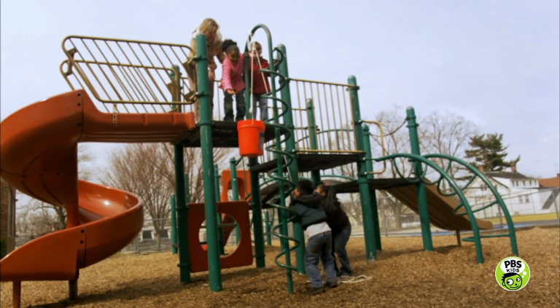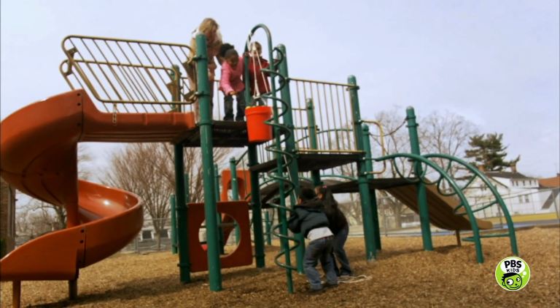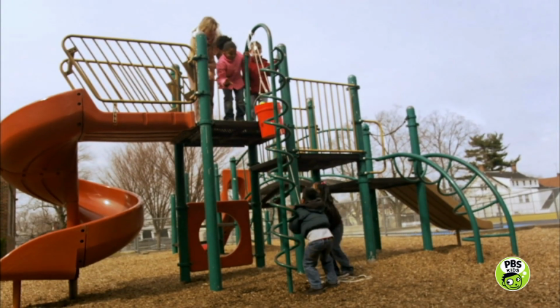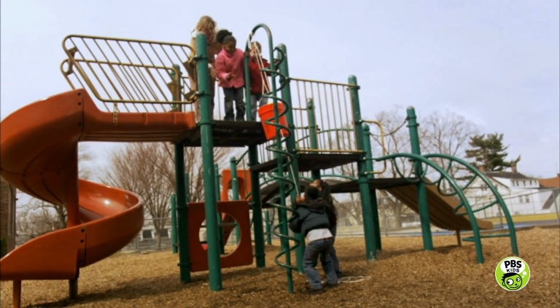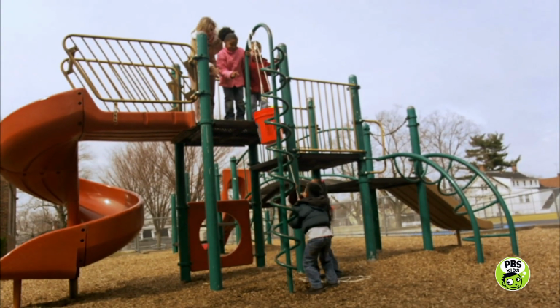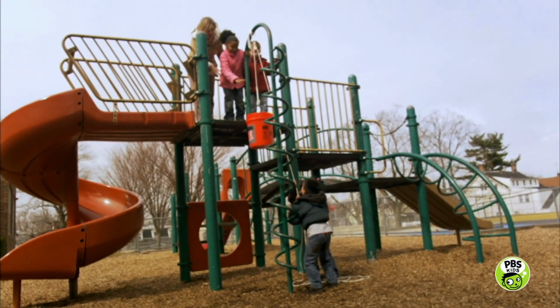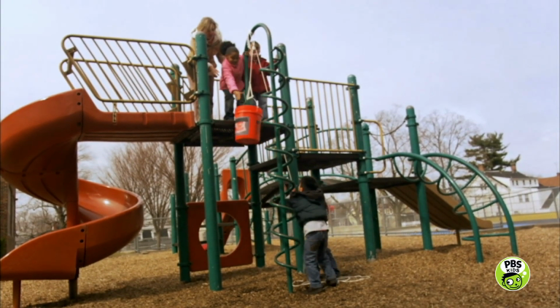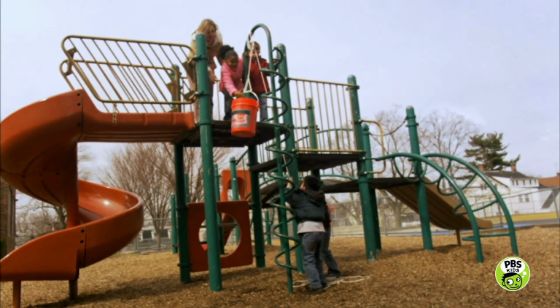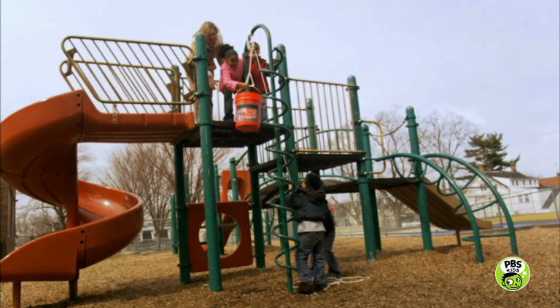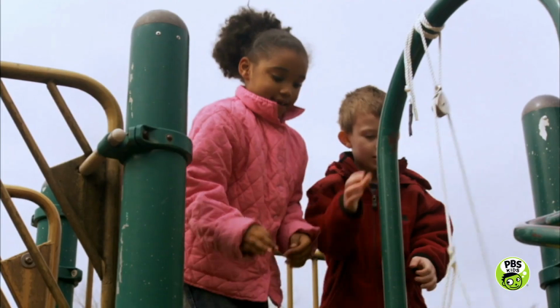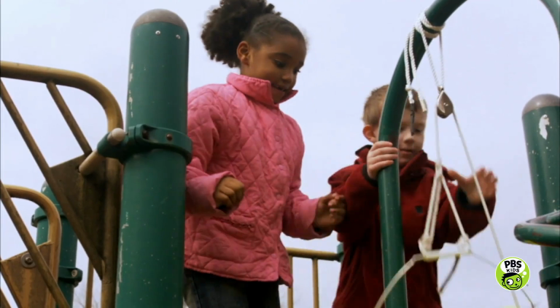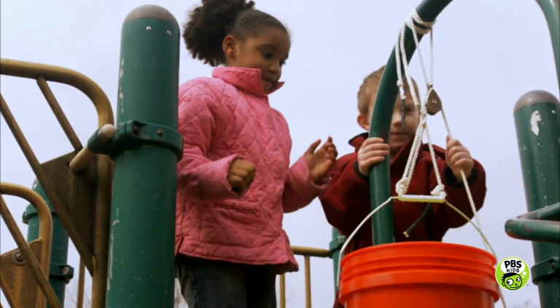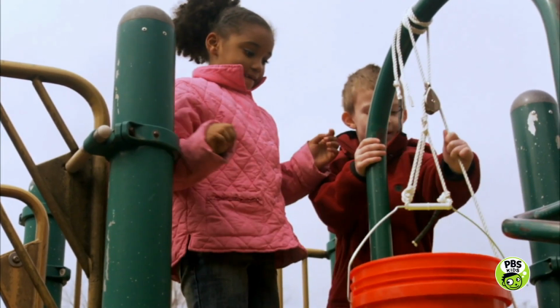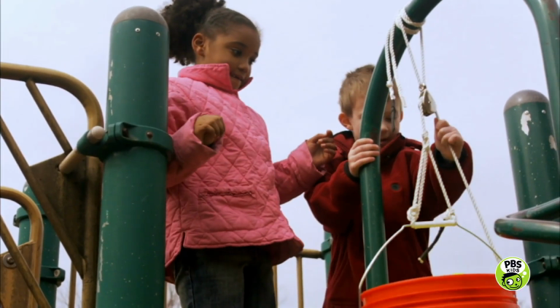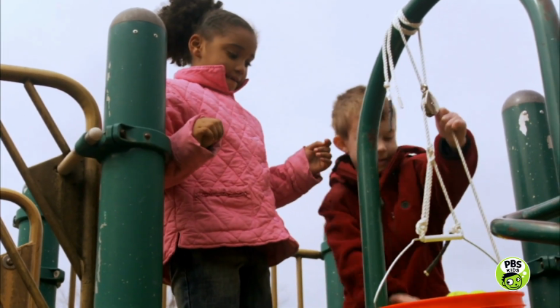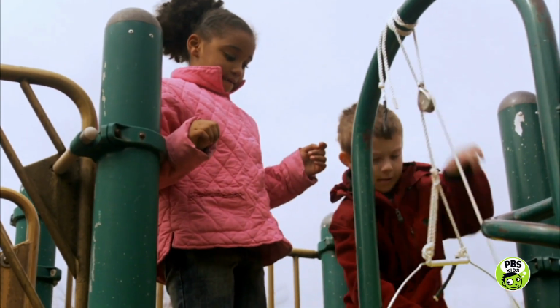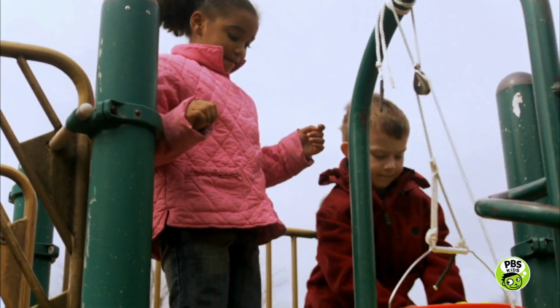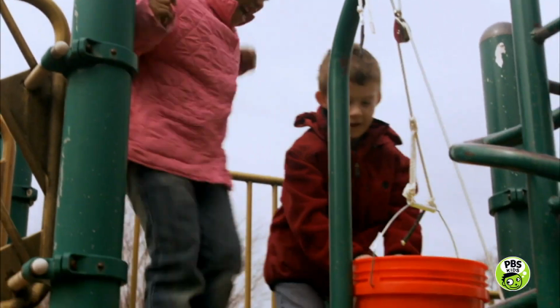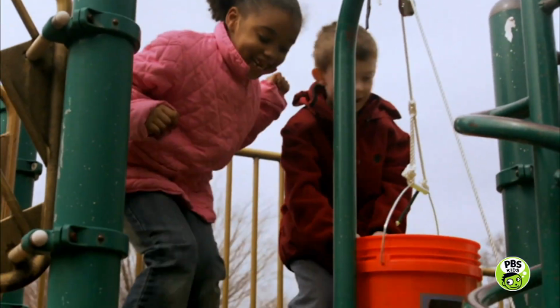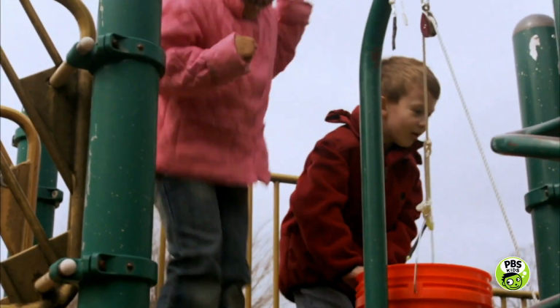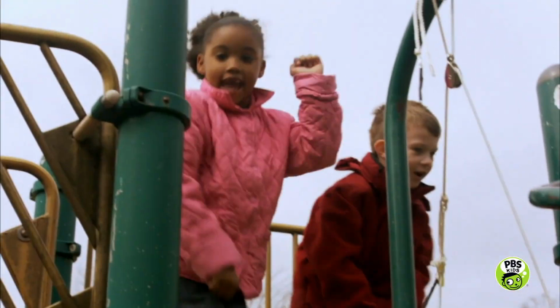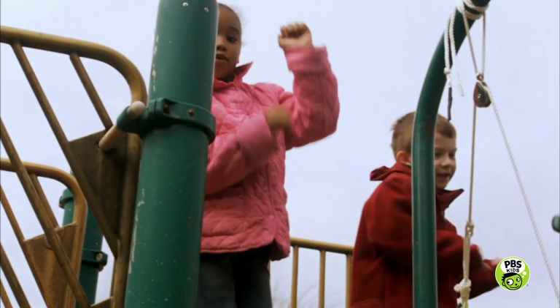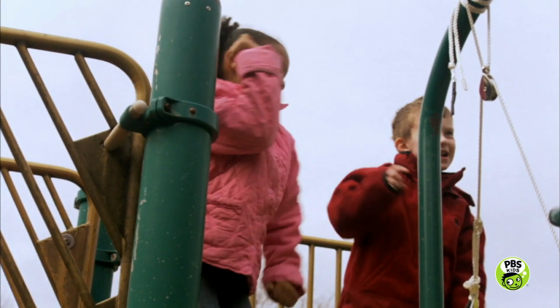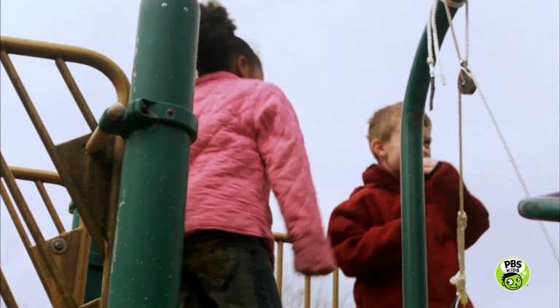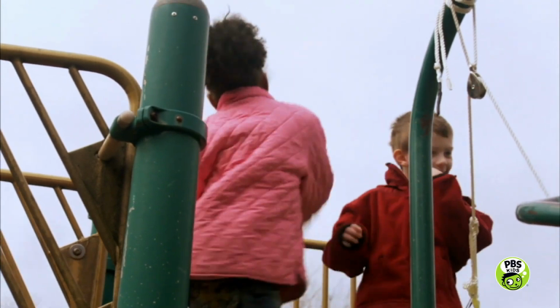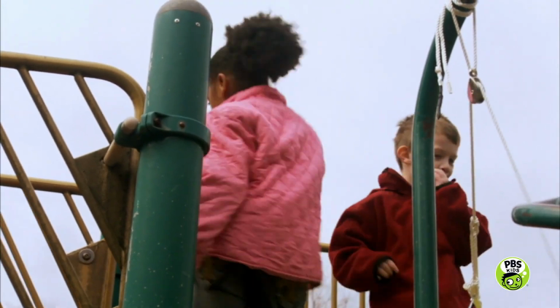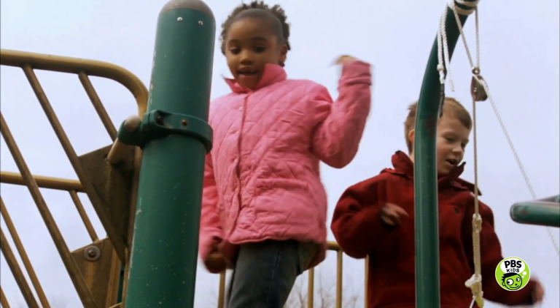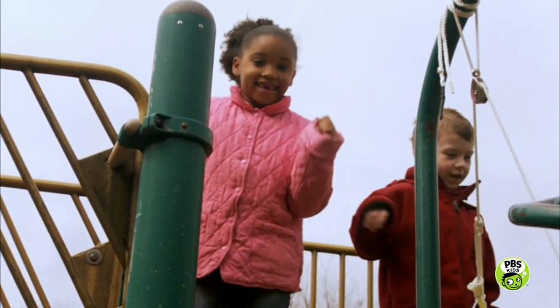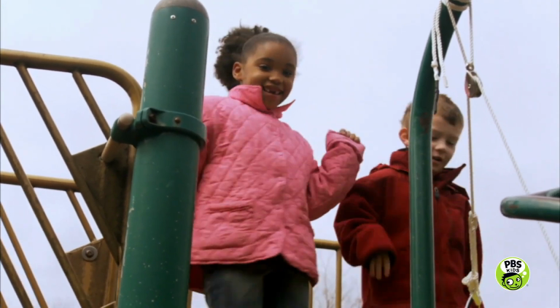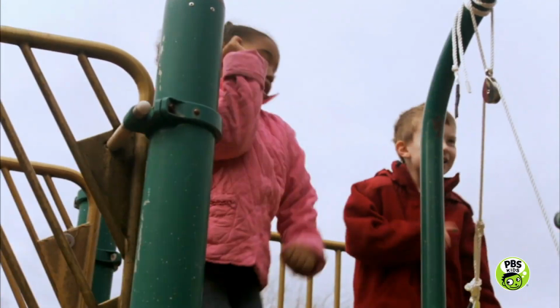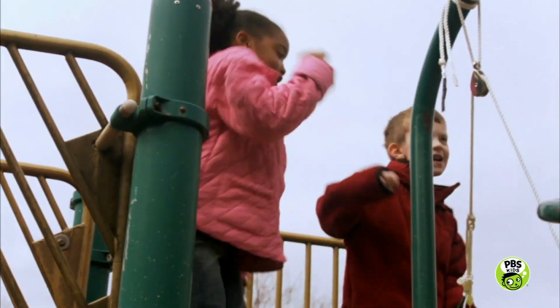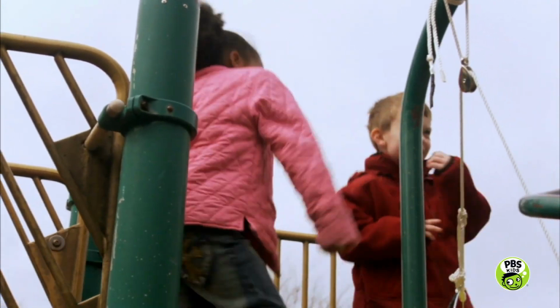Now grab hold of the rope and pull down on it. Wow, it's working! You're lifting up the heavy bucket! Now you can reach the bucket of balls. Good job!